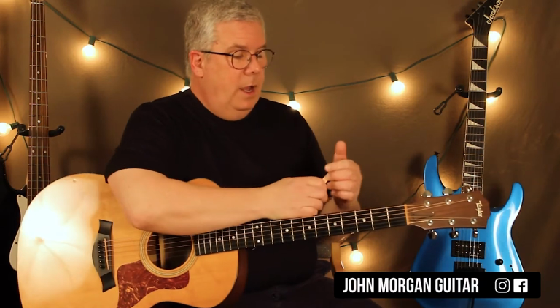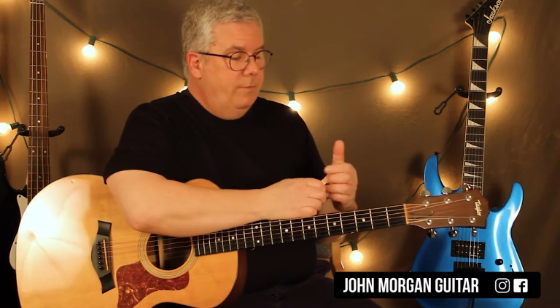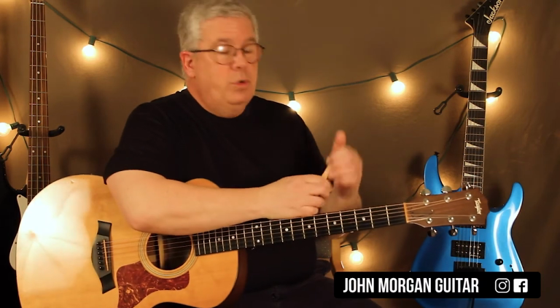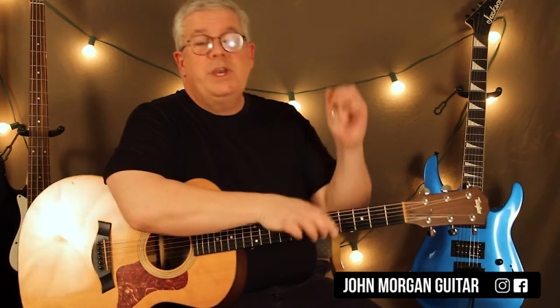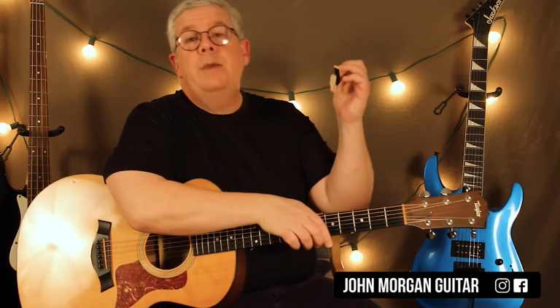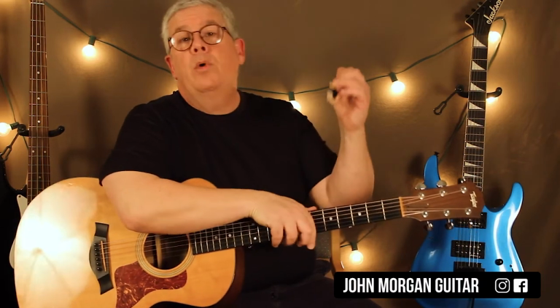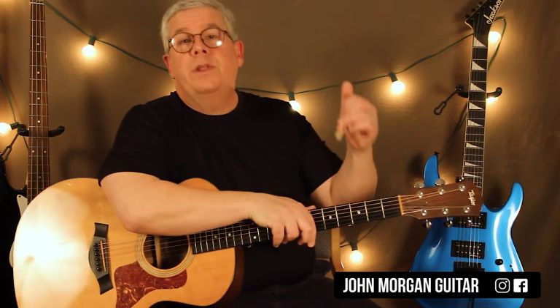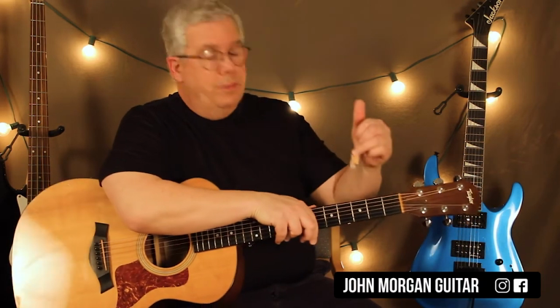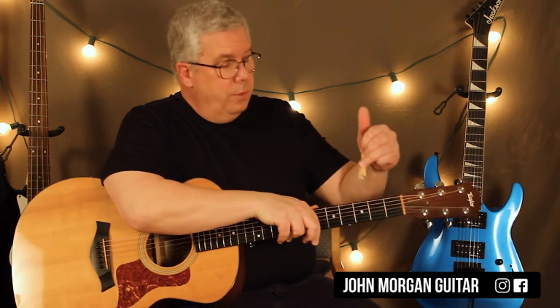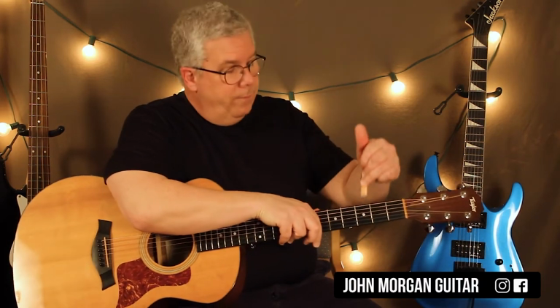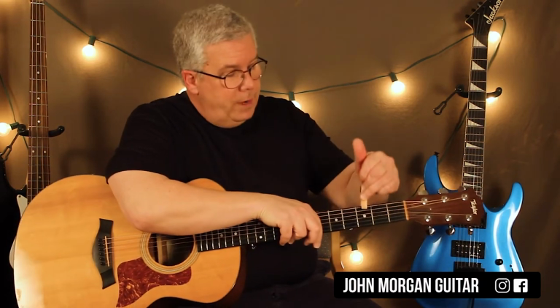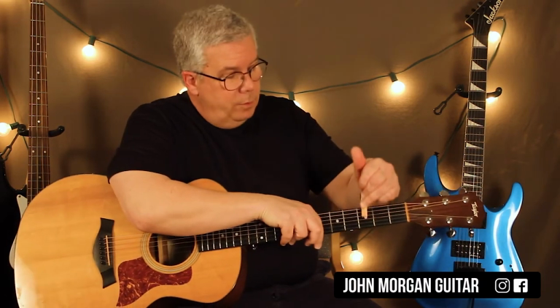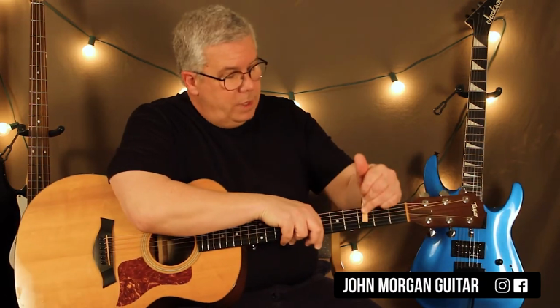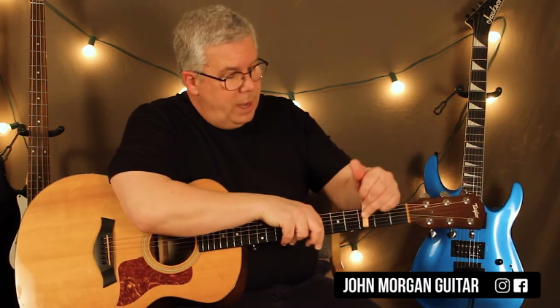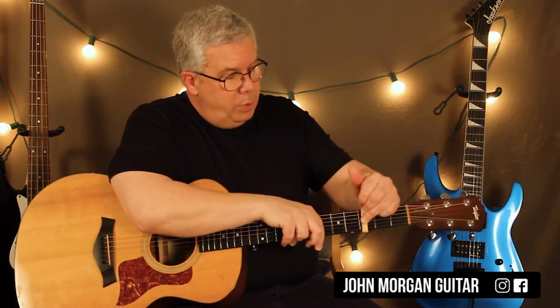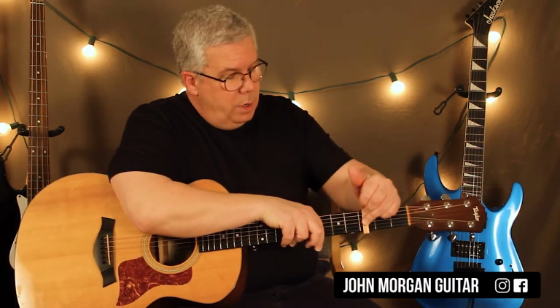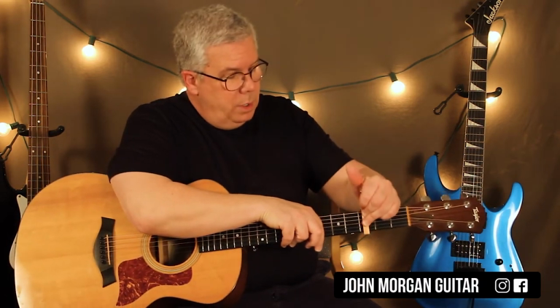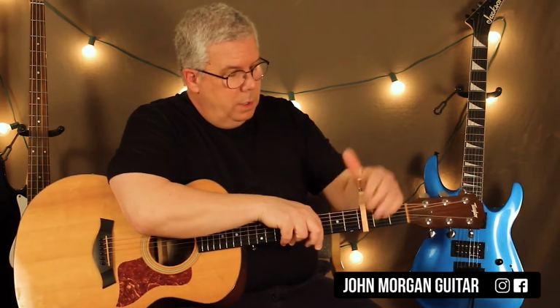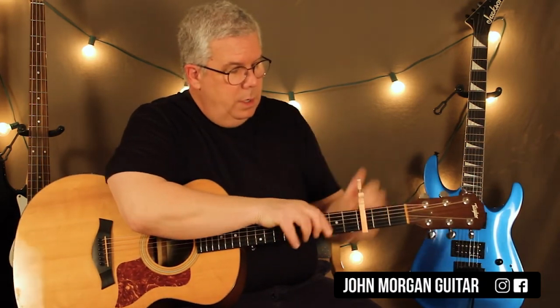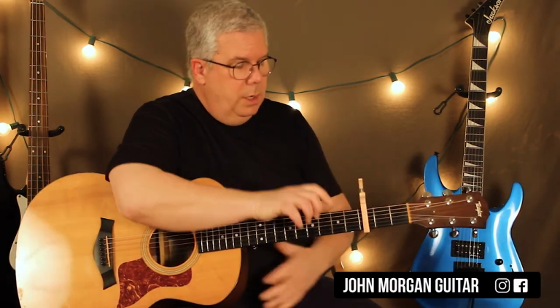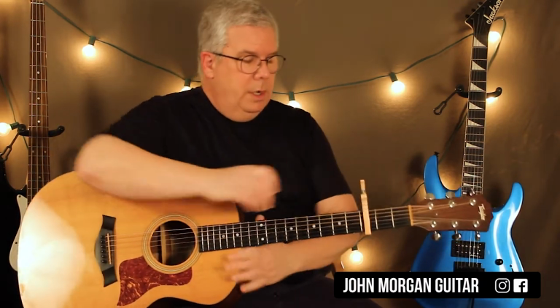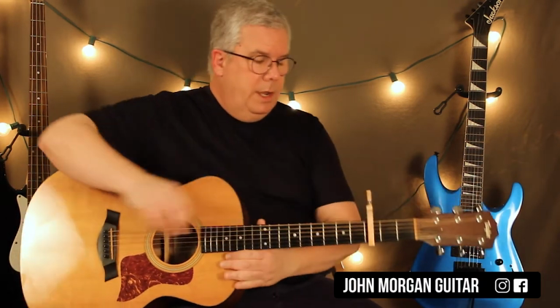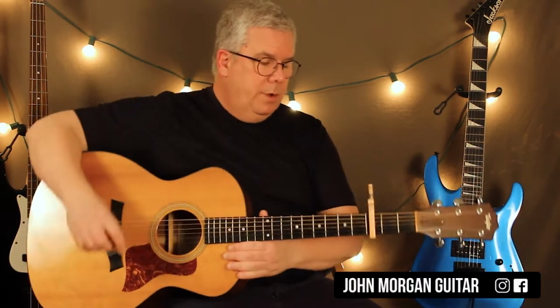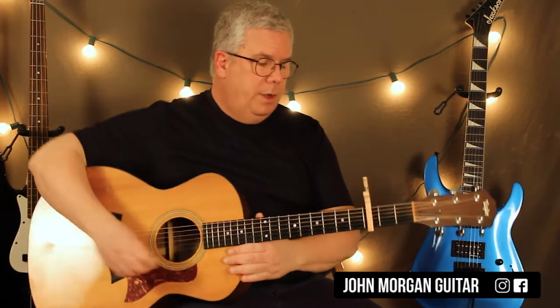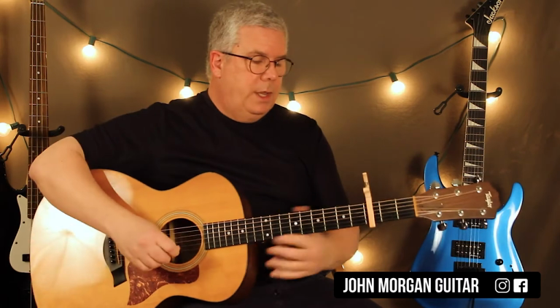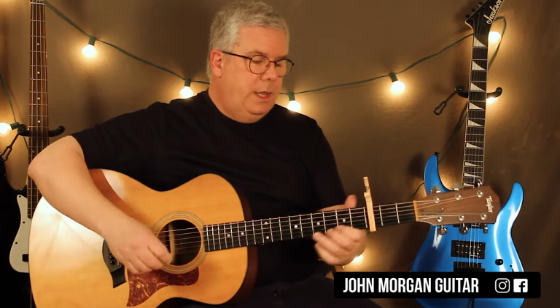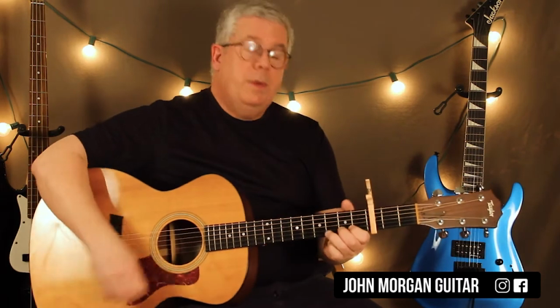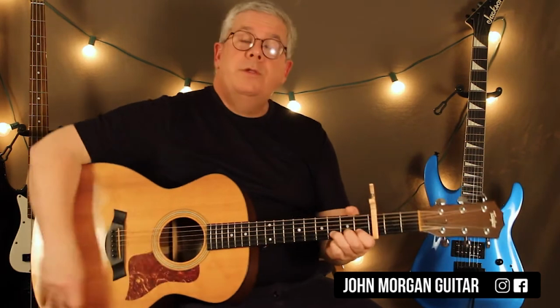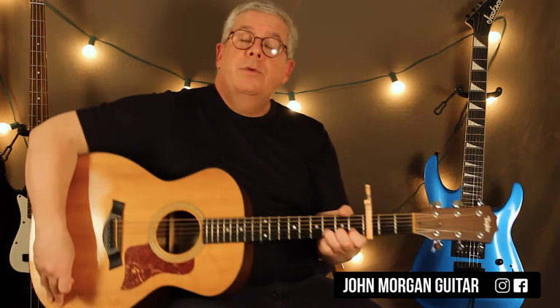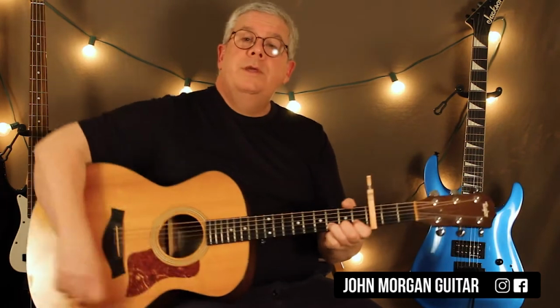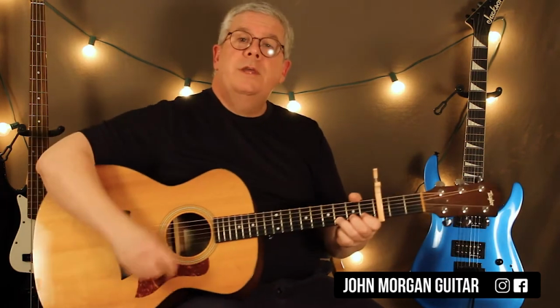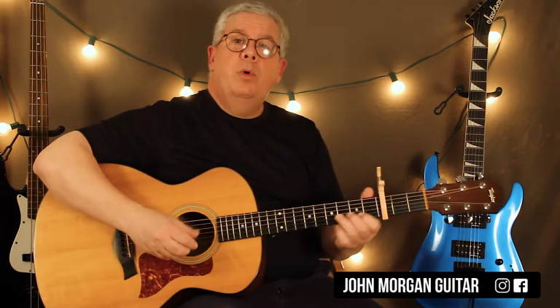If you put your capo at the 3rd fret you'll be happier. Now you're in their key and it makes it really simple.